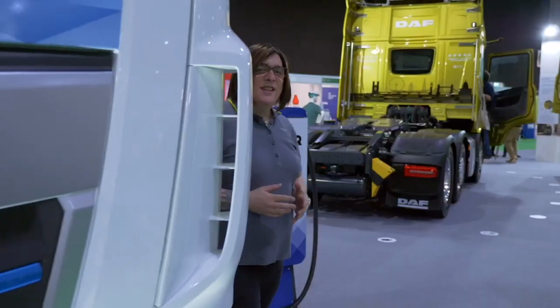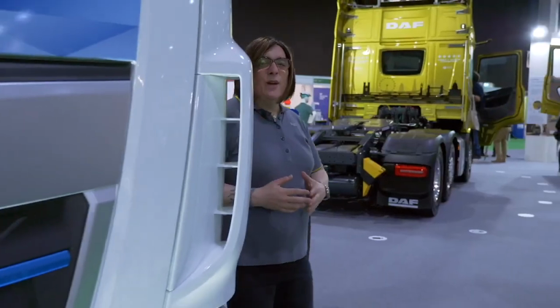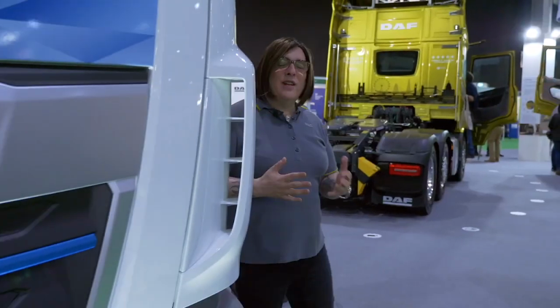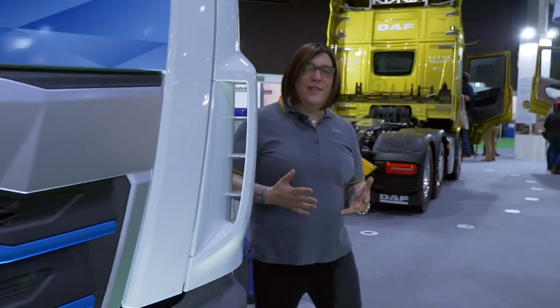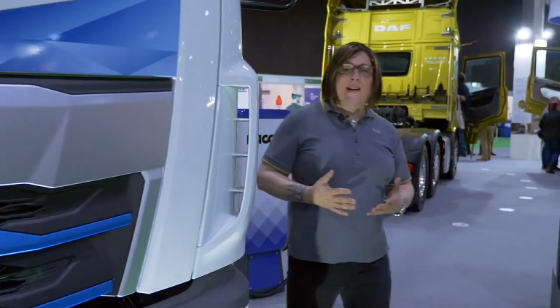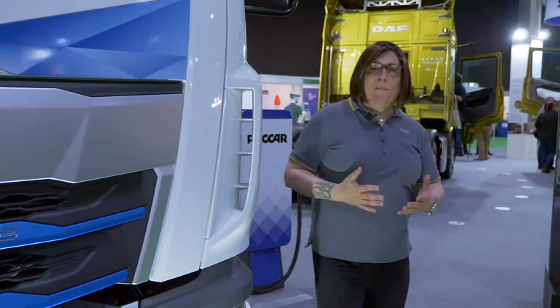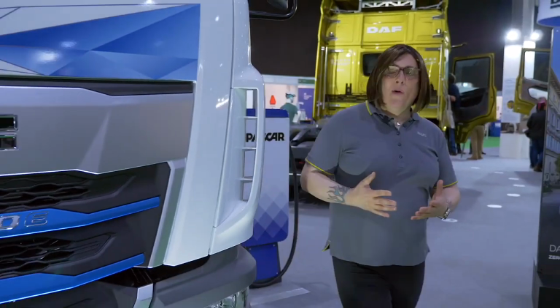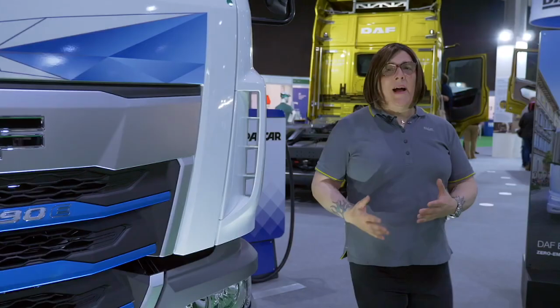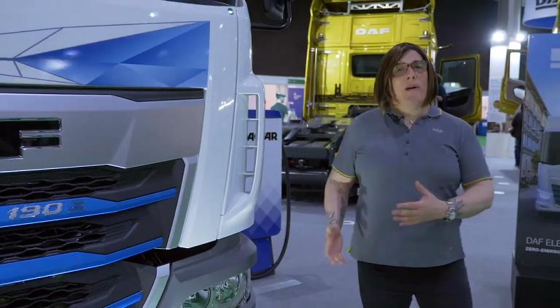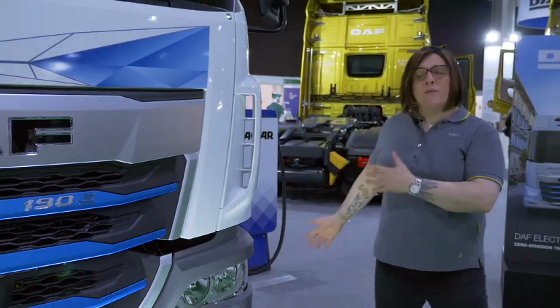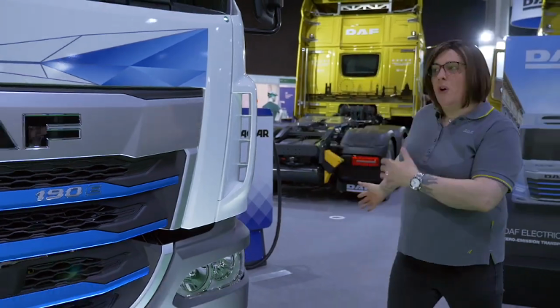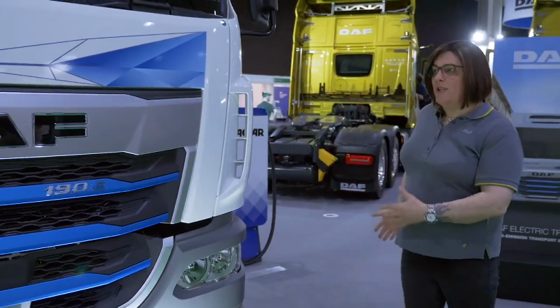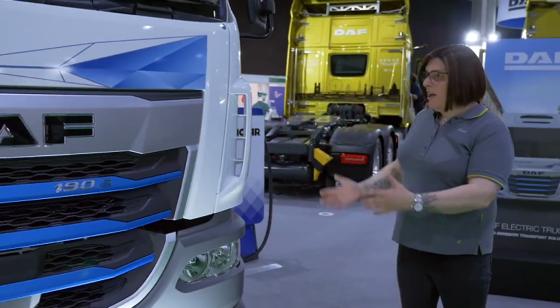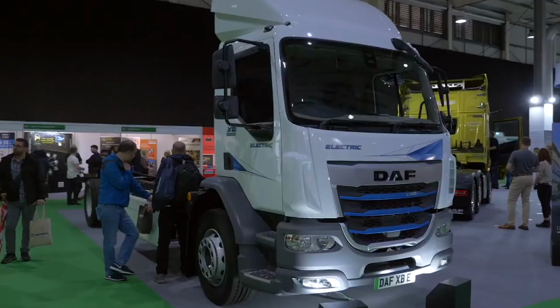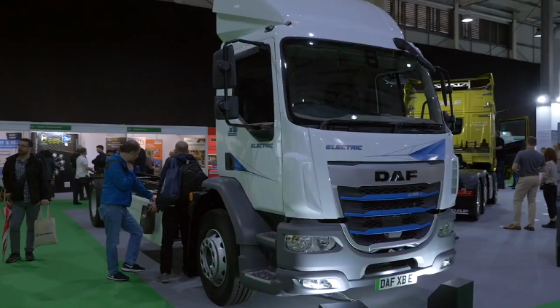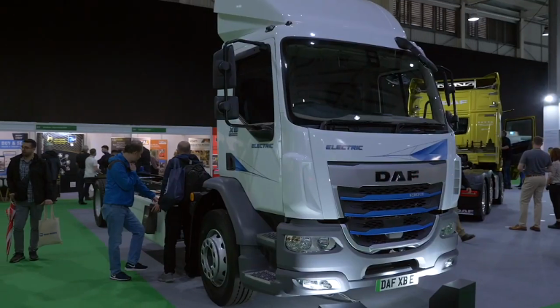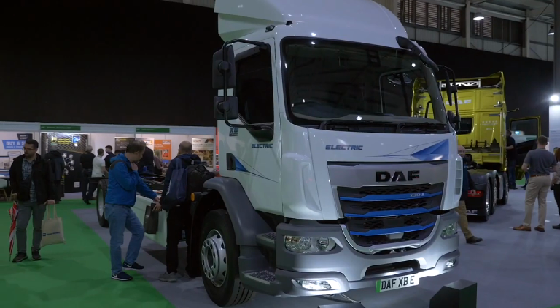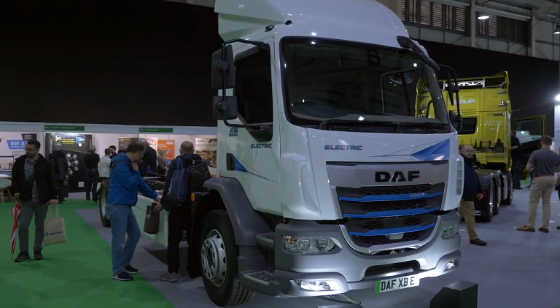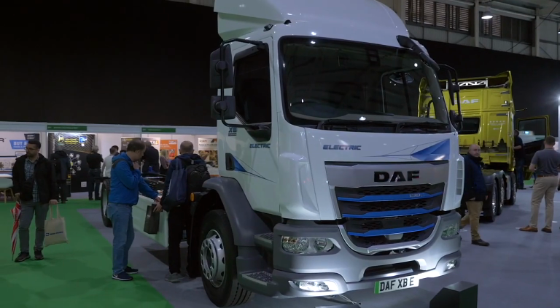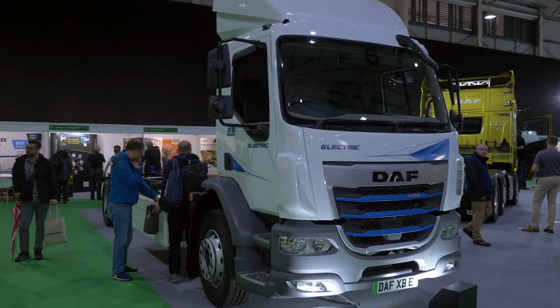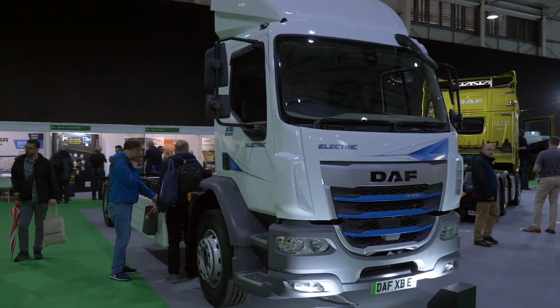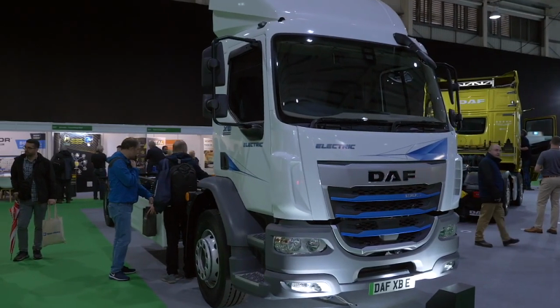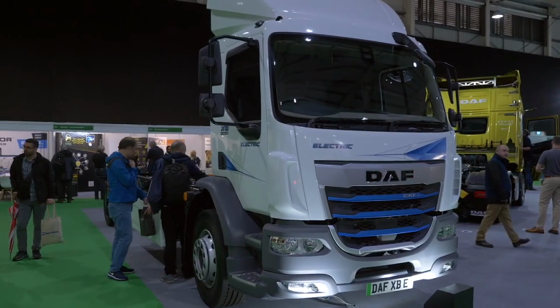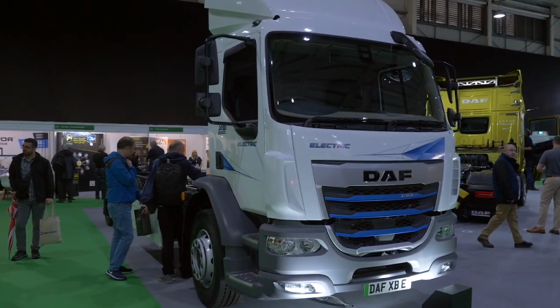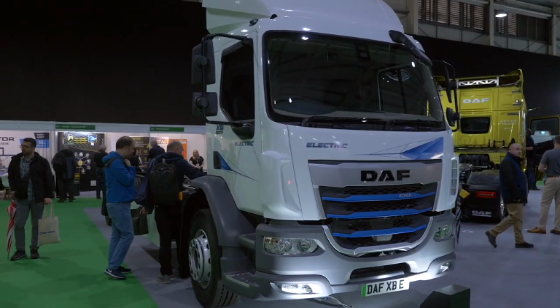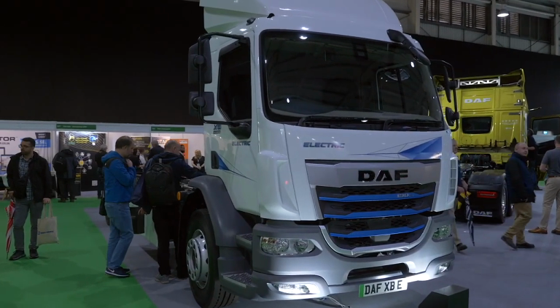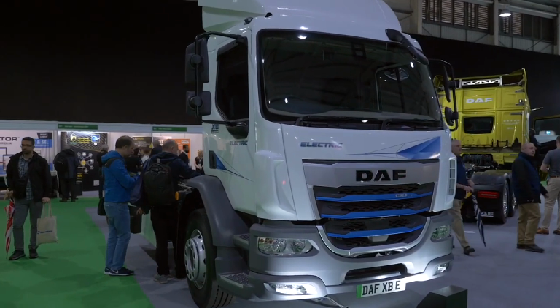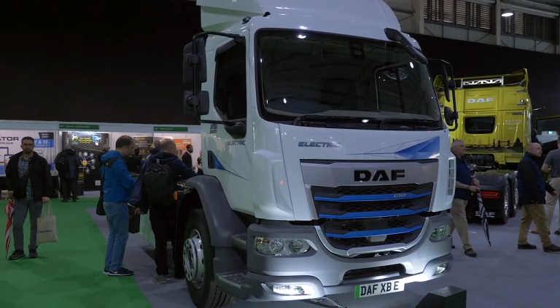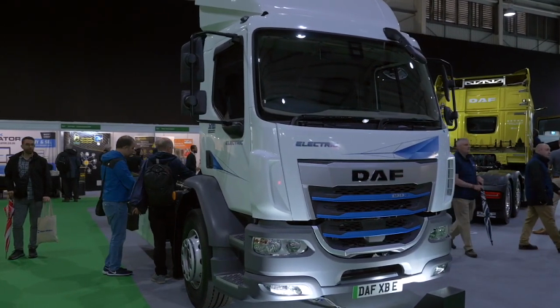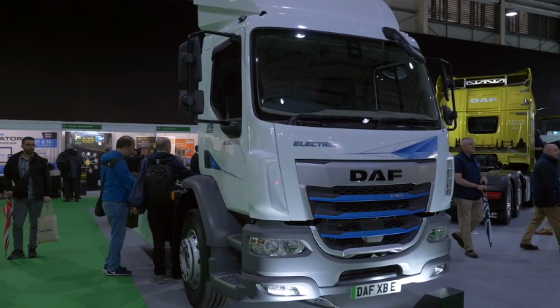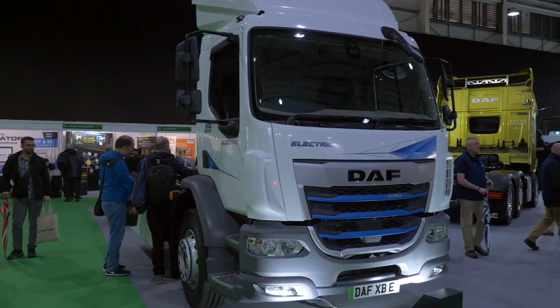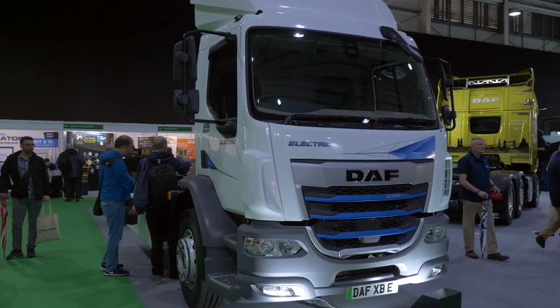If you'd like to find out more about our range of chargers and our electric trucks, speak to your local DAF dealership and they'll be able to help you with all of your needs.